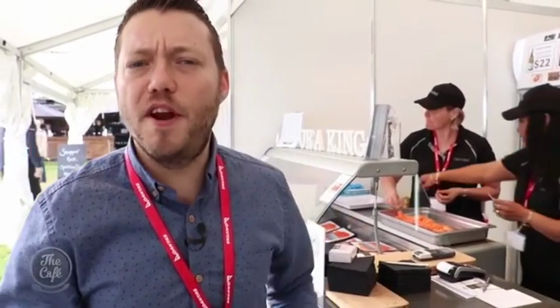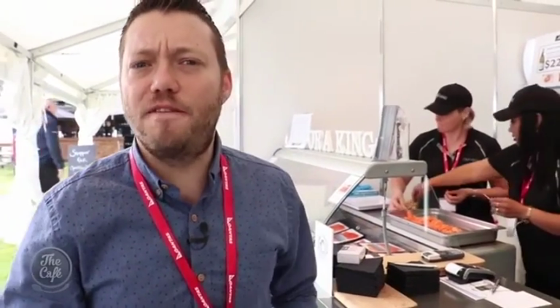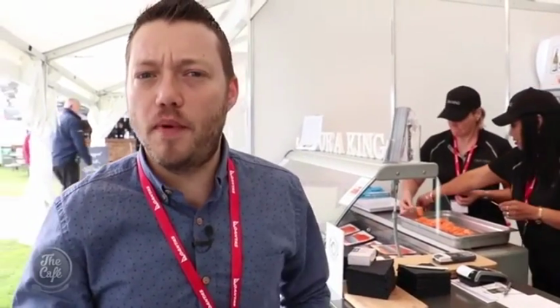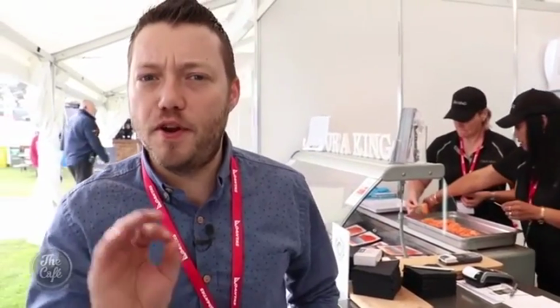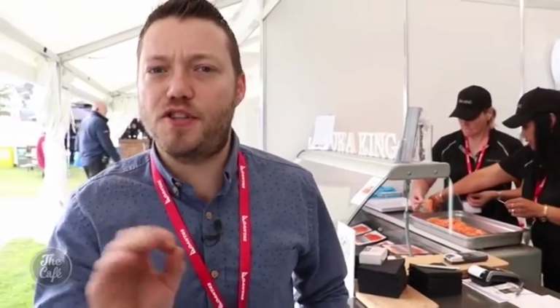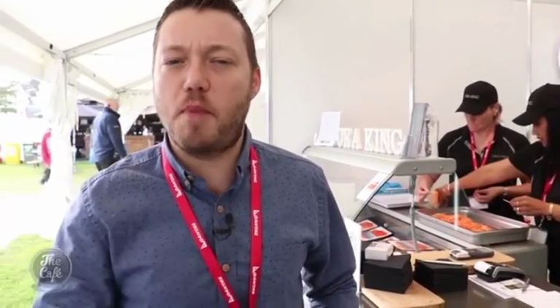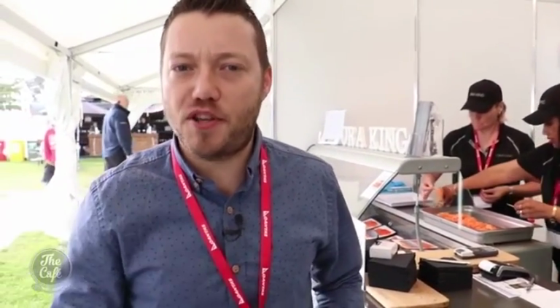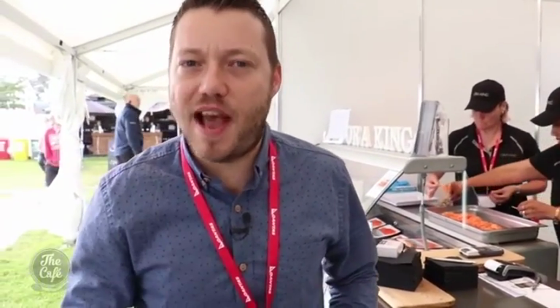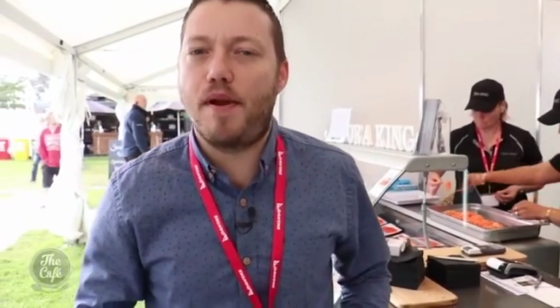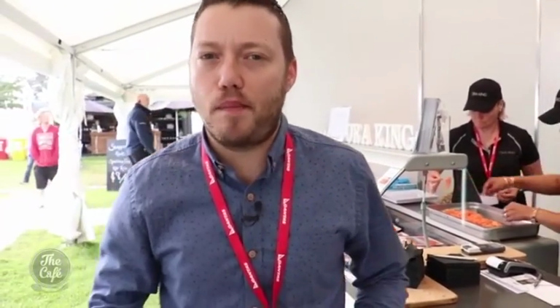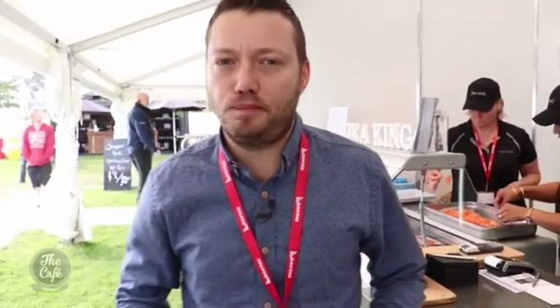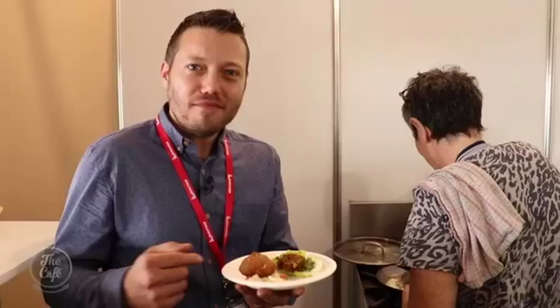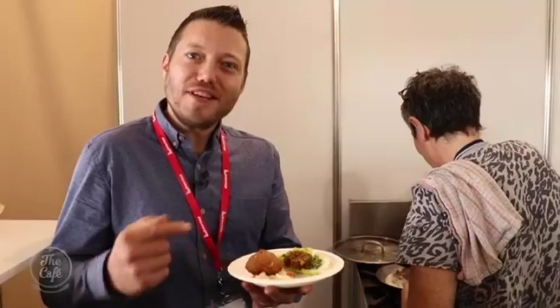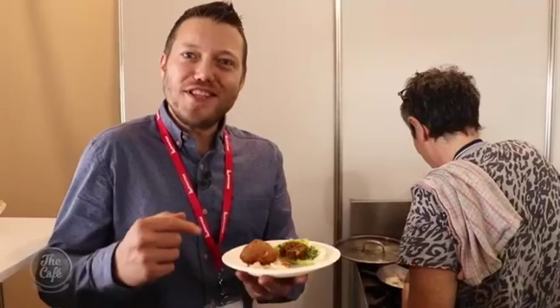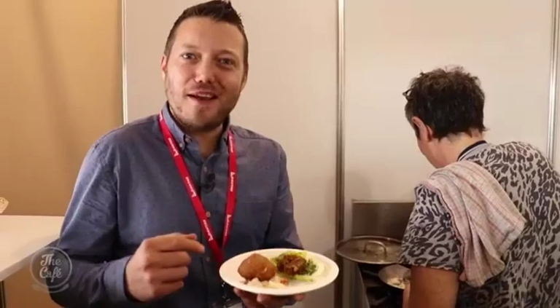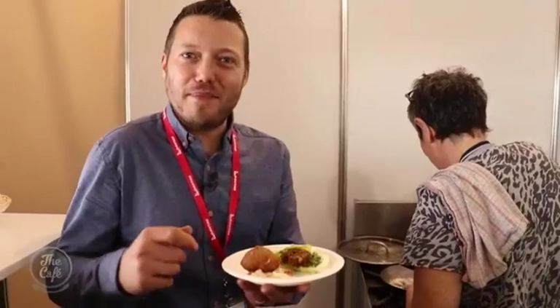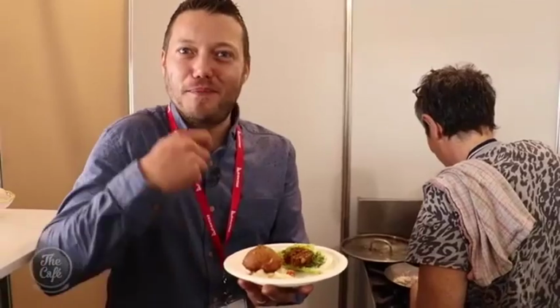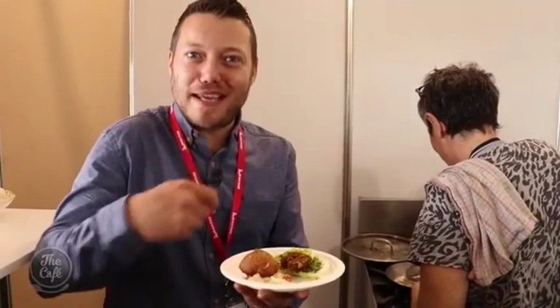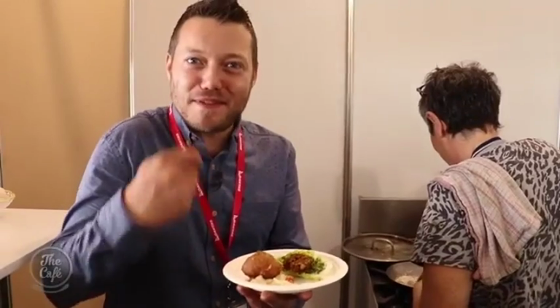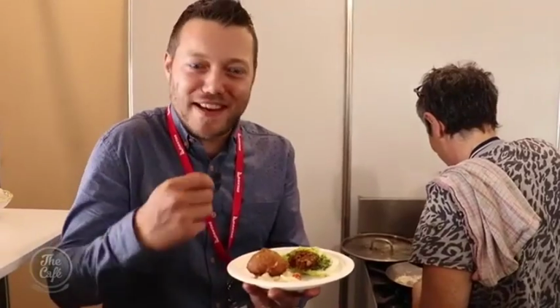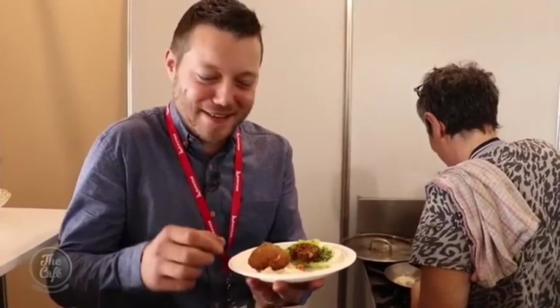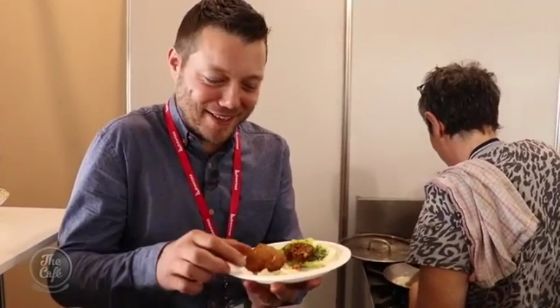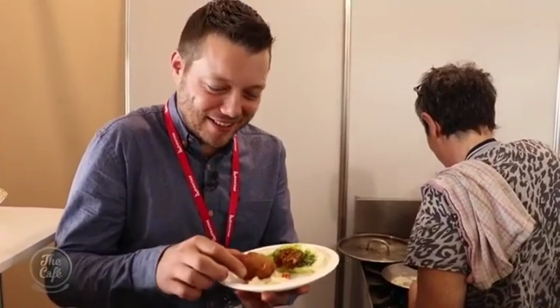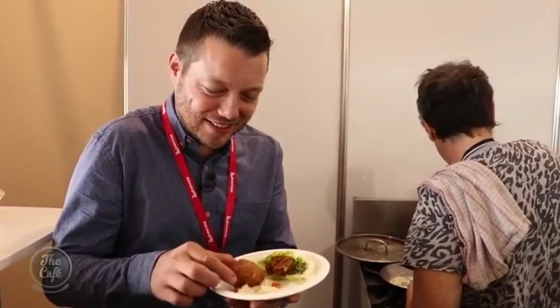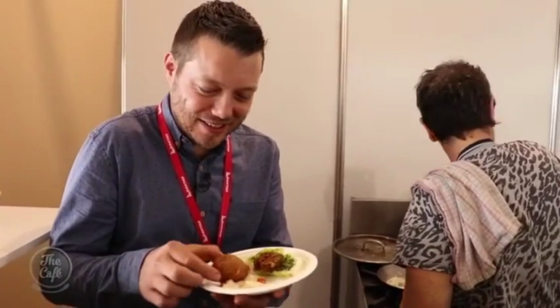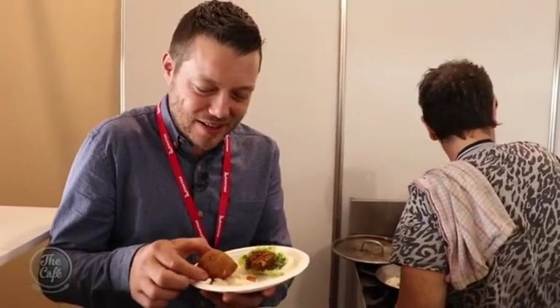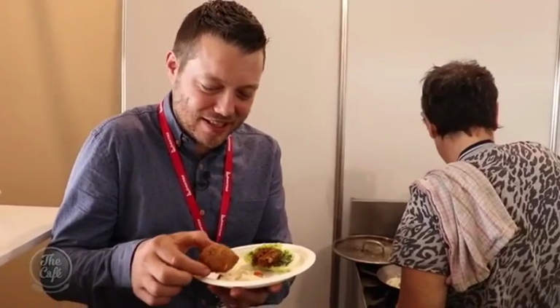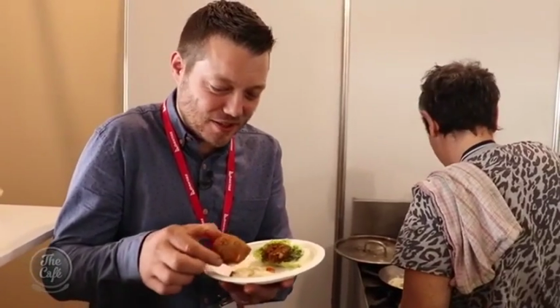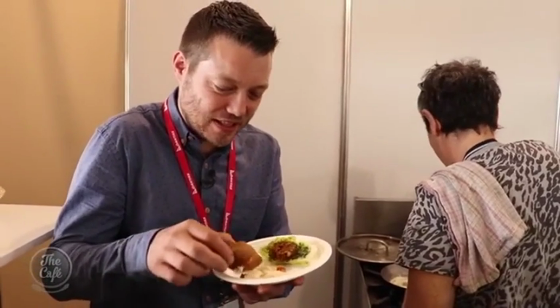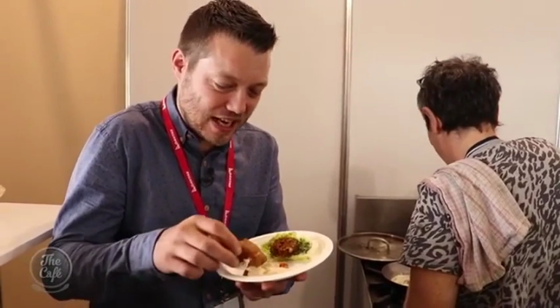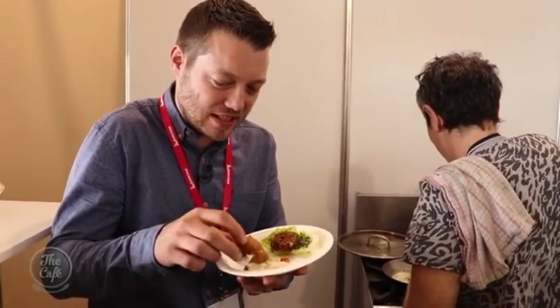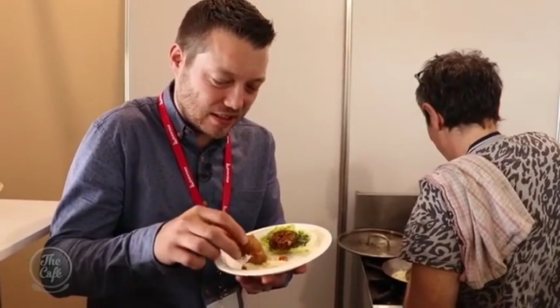Beautiful. Manuka smoked salmon. She's like my mom and keeps feeding me. This looks fantastic.